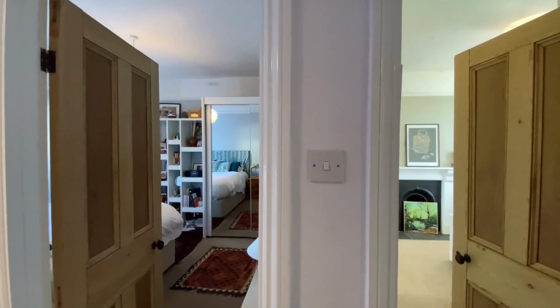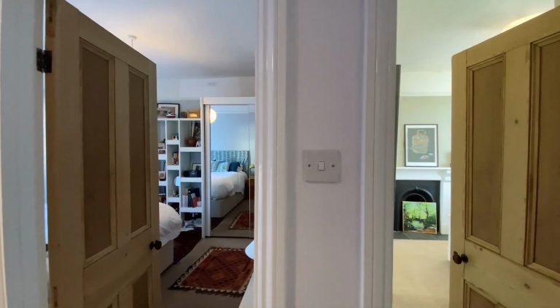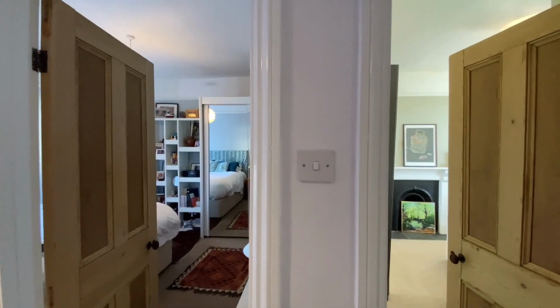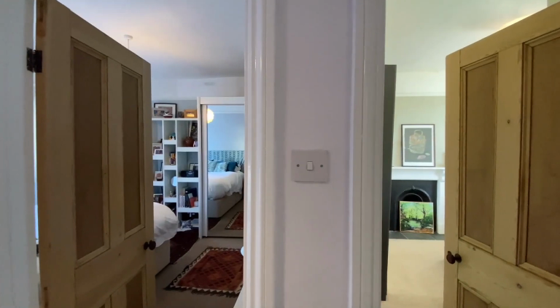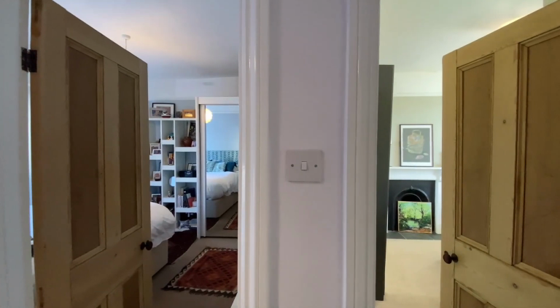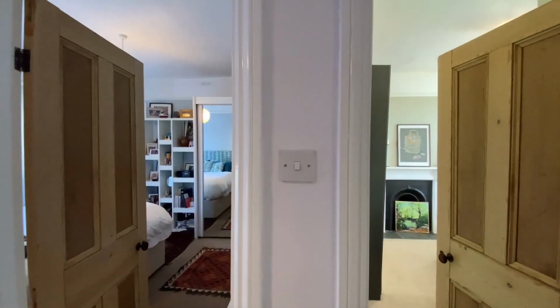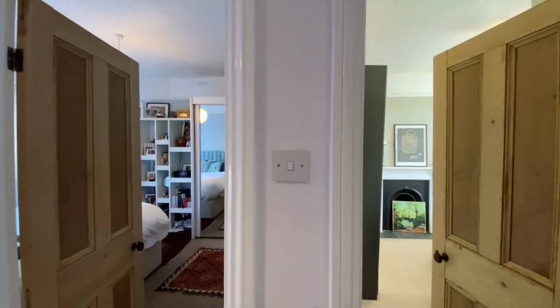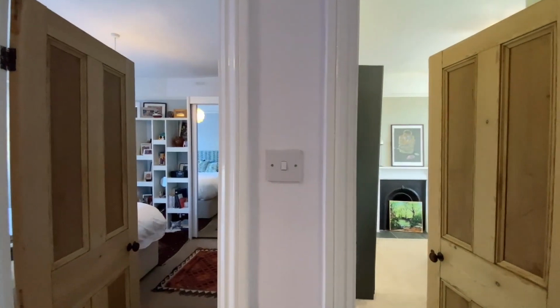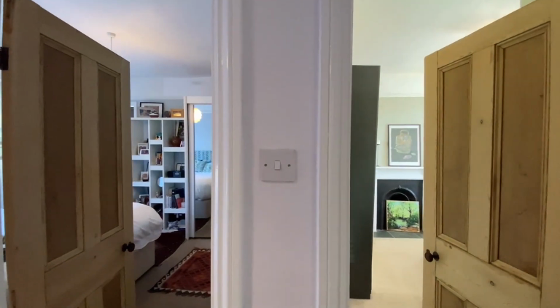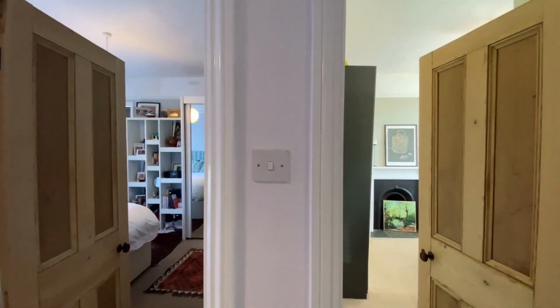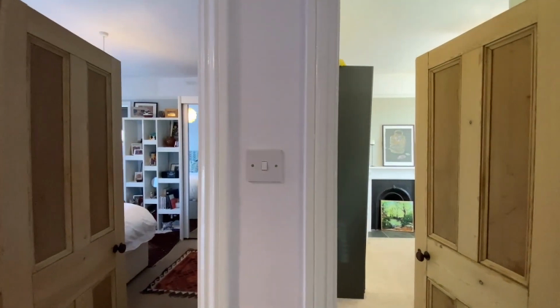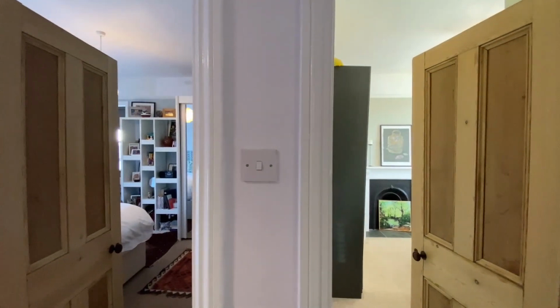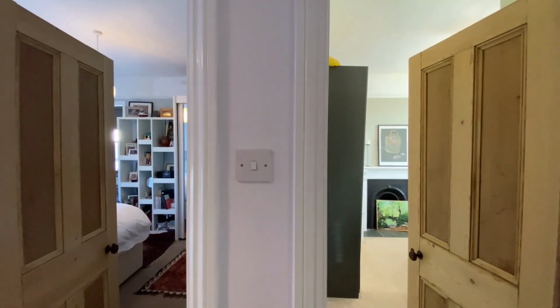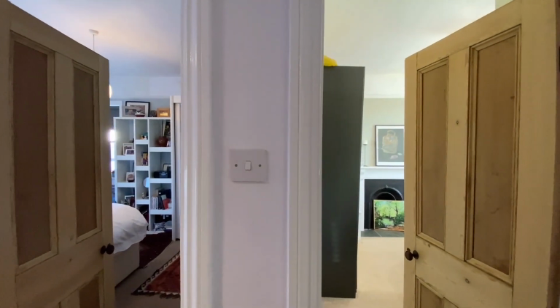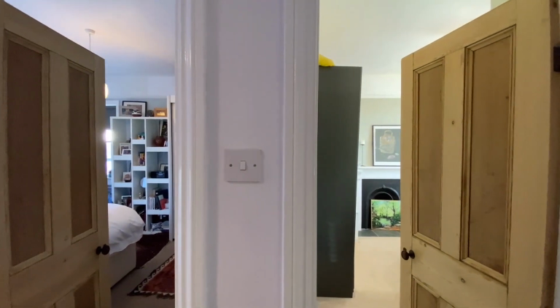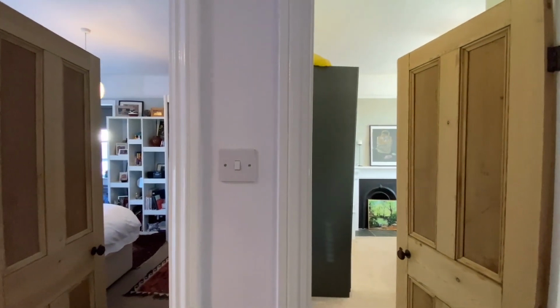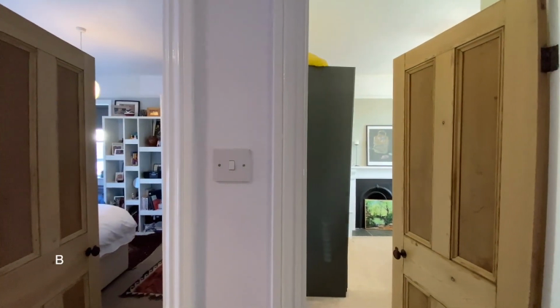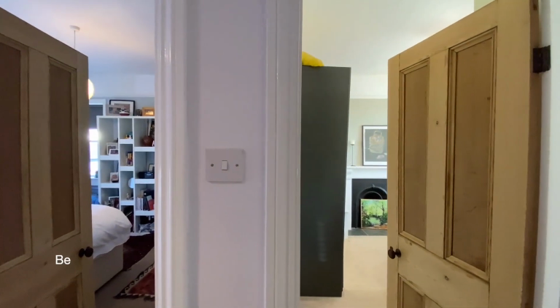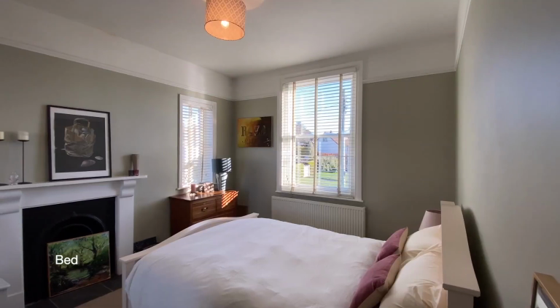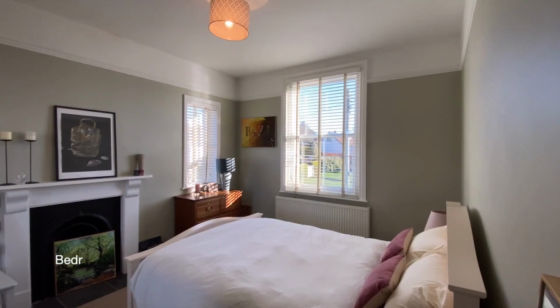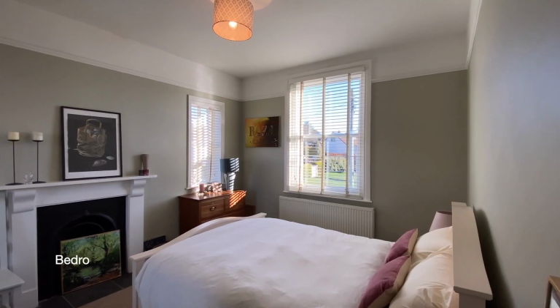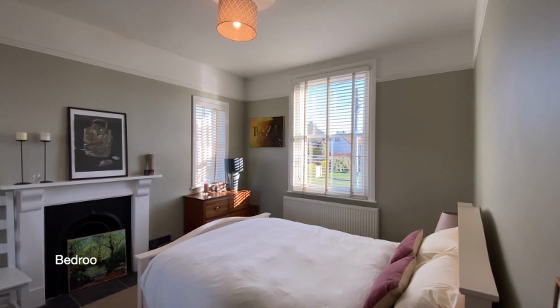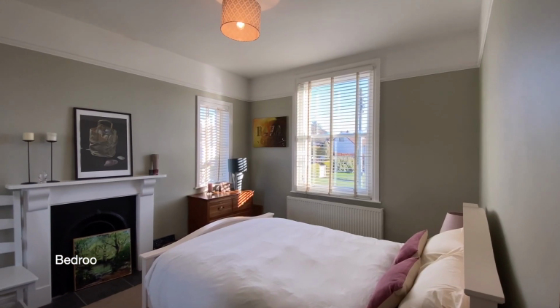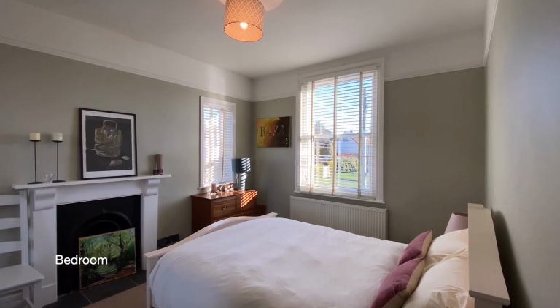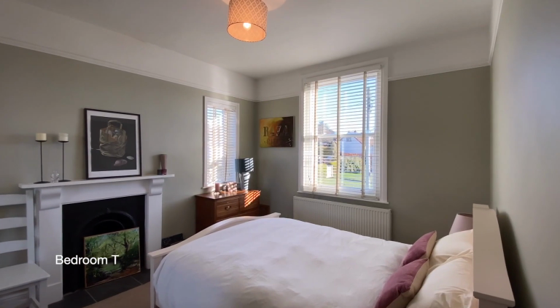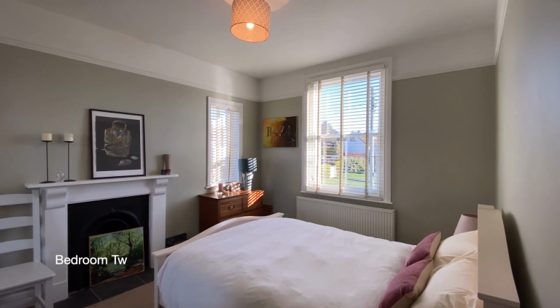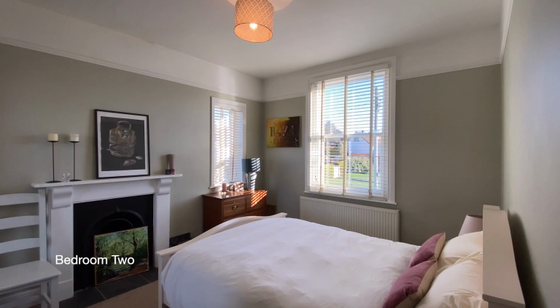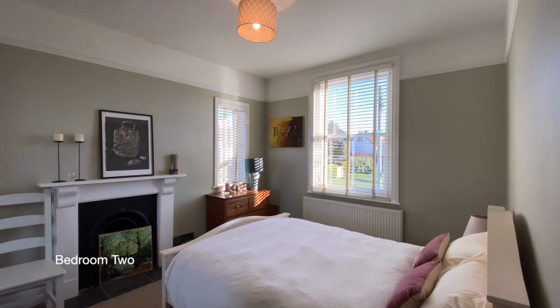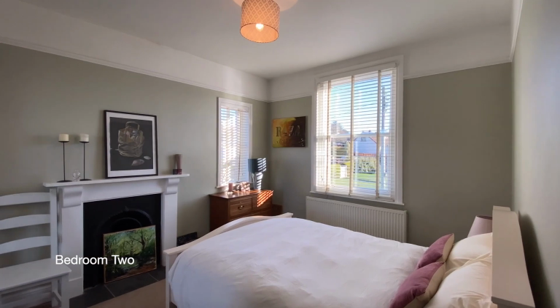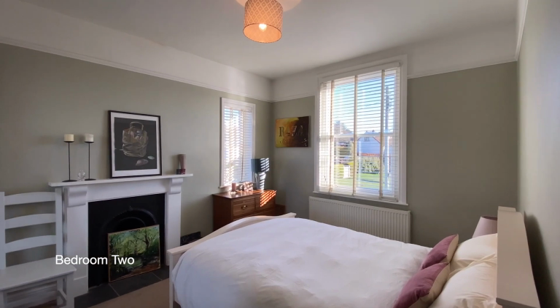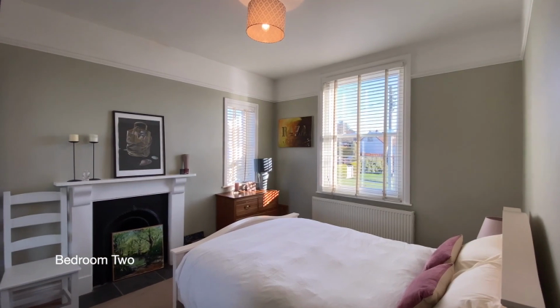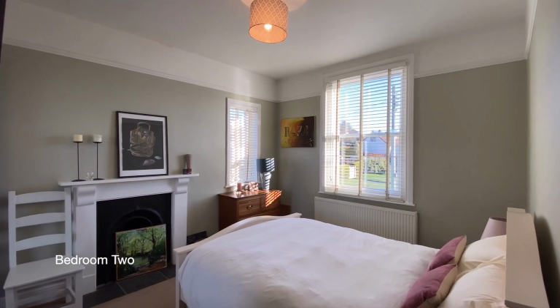The second bedroom, which is another good sized double, has fitted wardrobes and an open aspect.